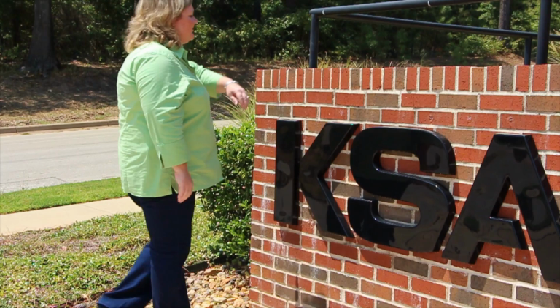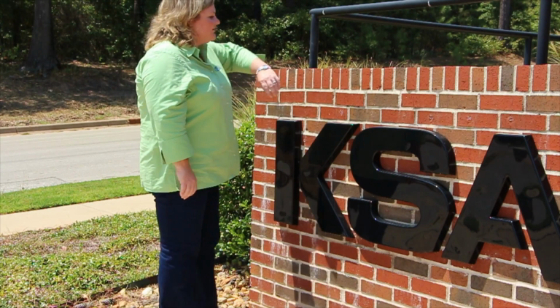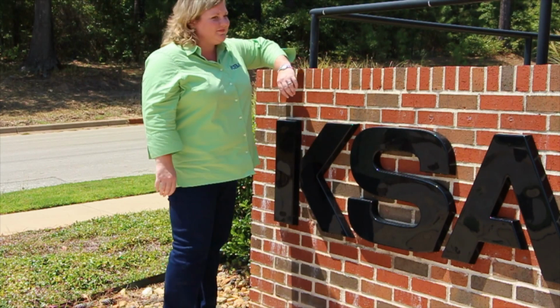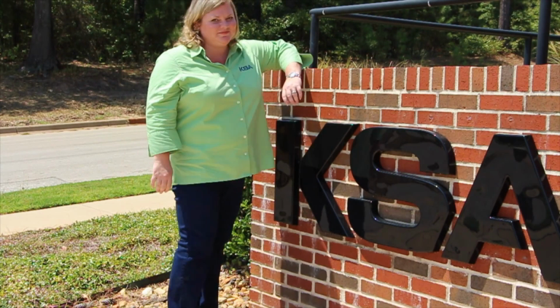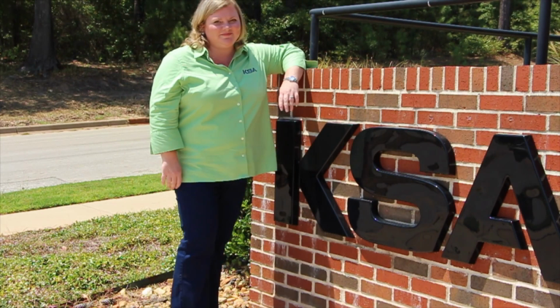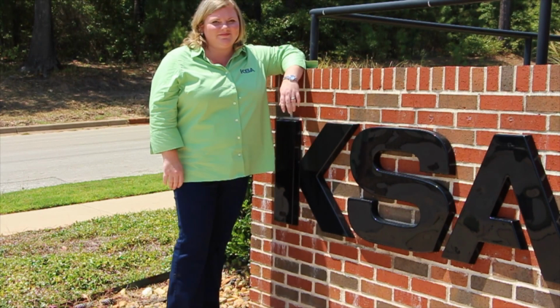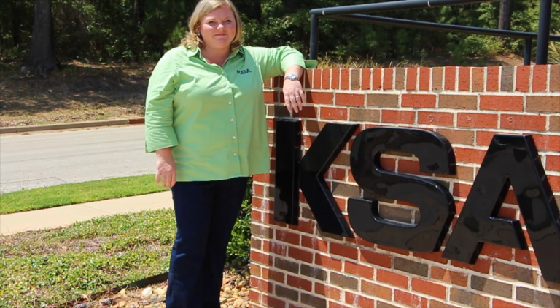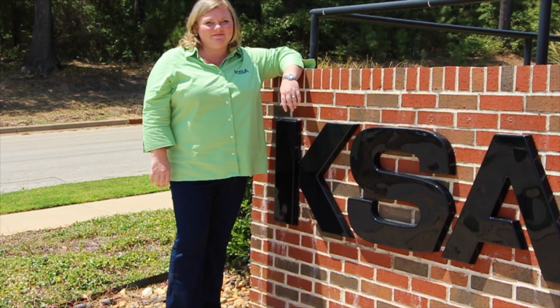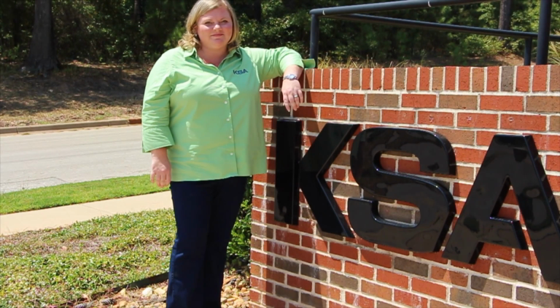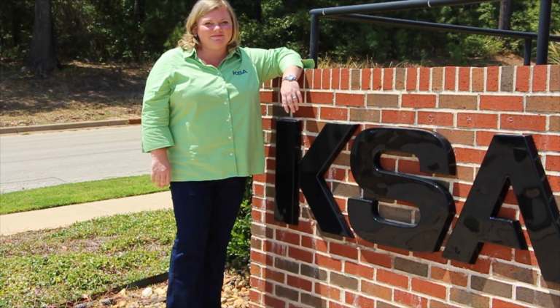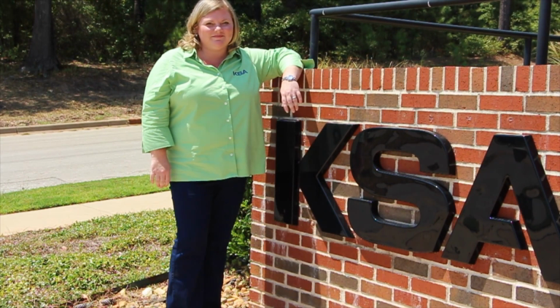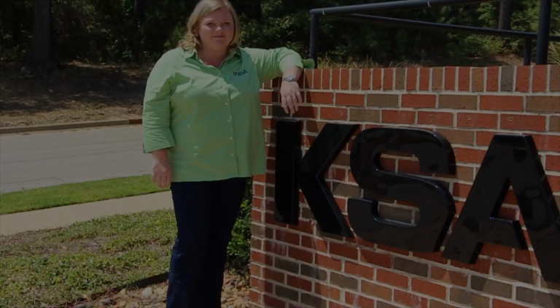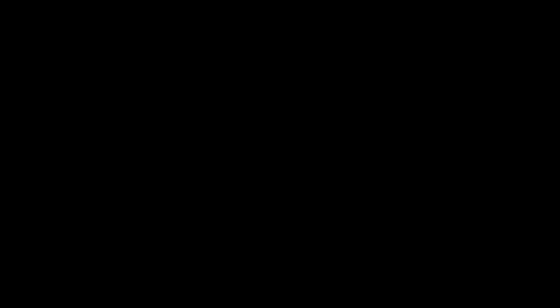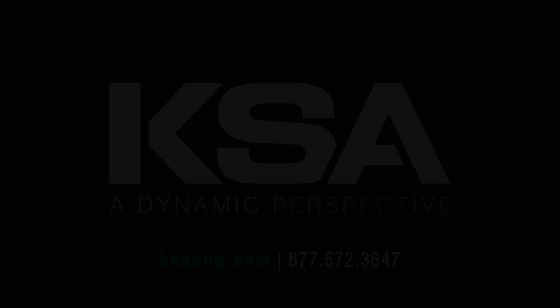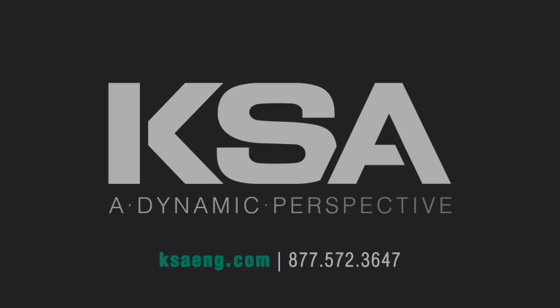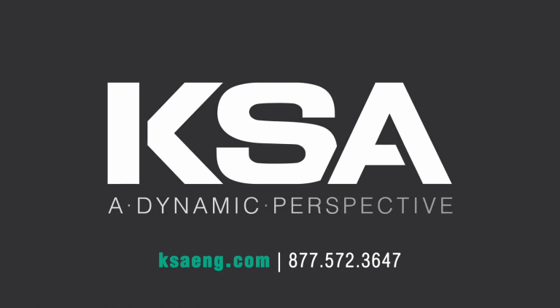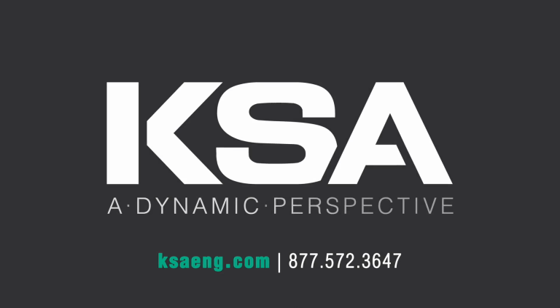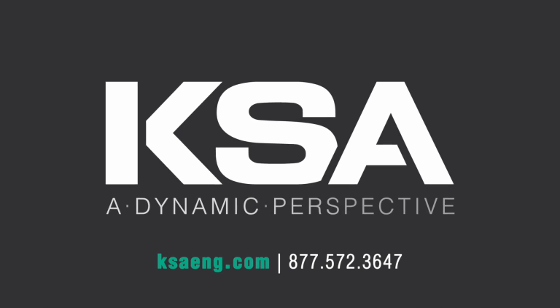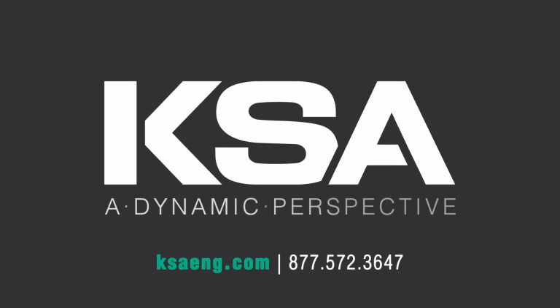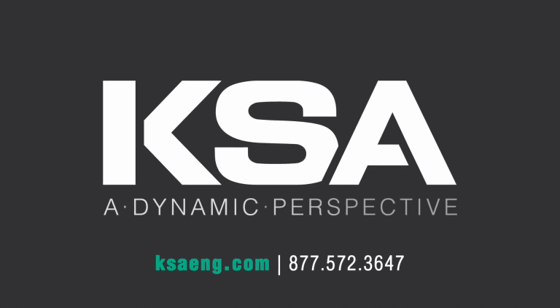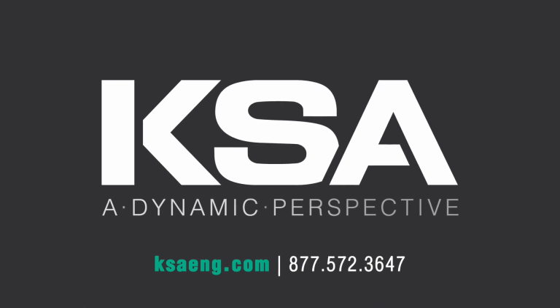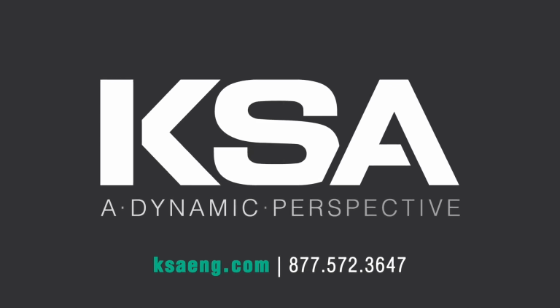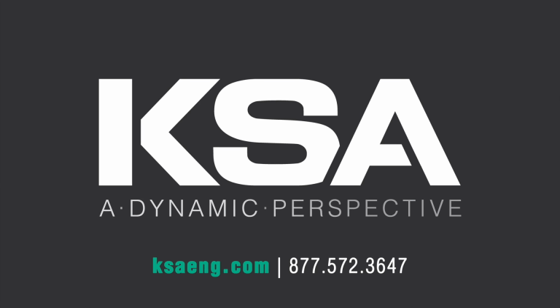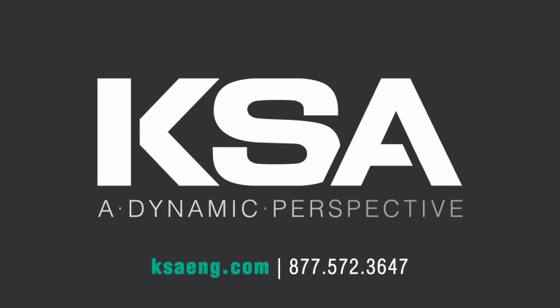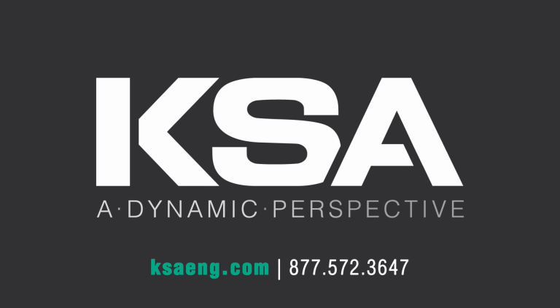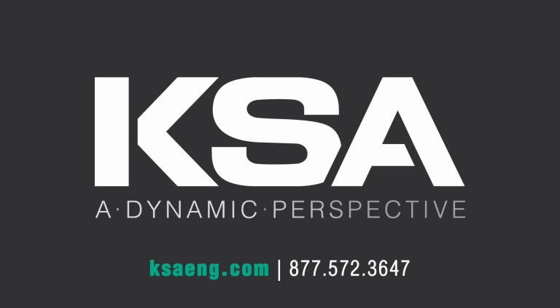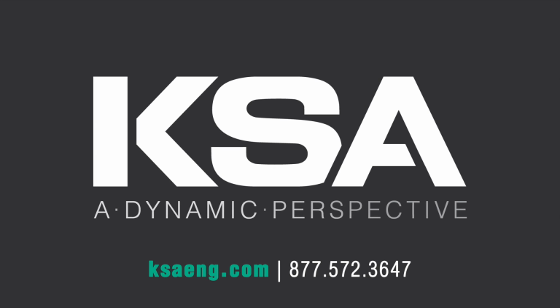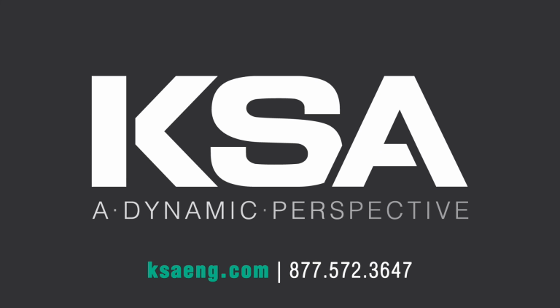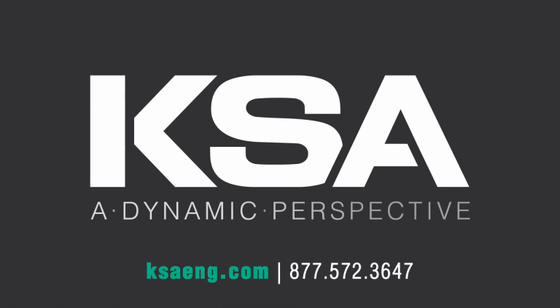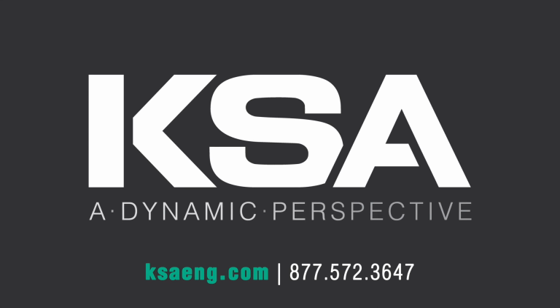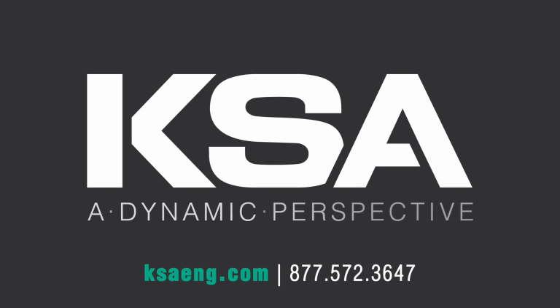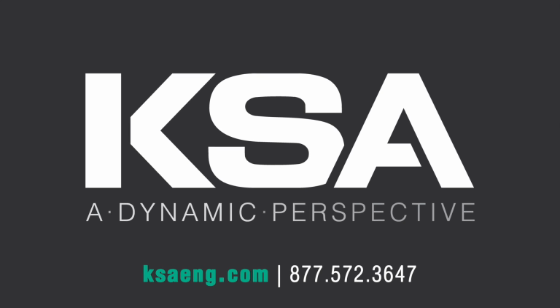Contact KSA today and let us help your city be more efficient. KSA, a dynamic perspective.